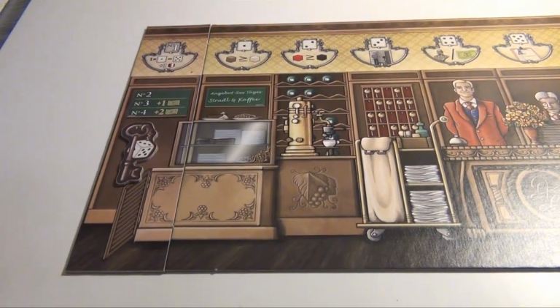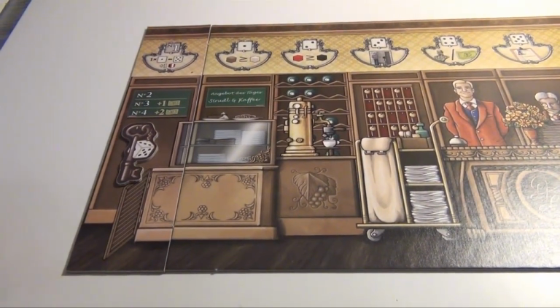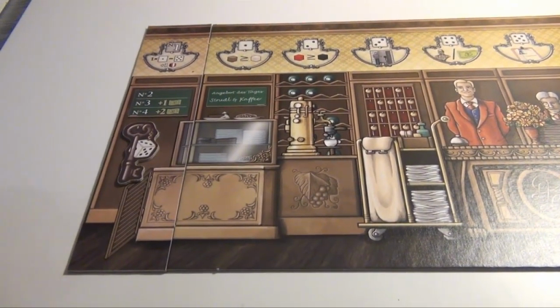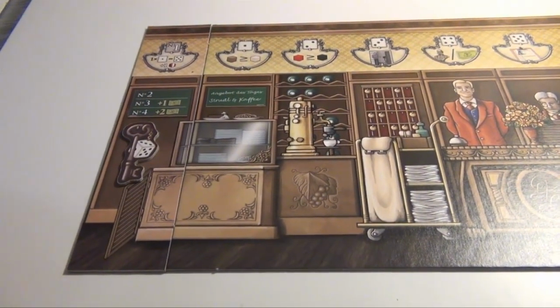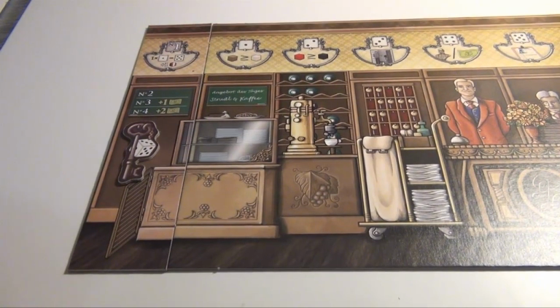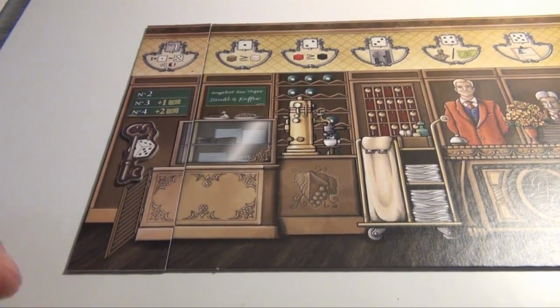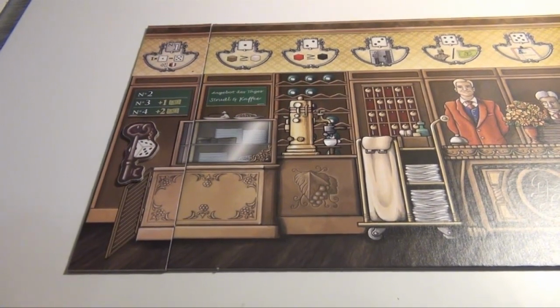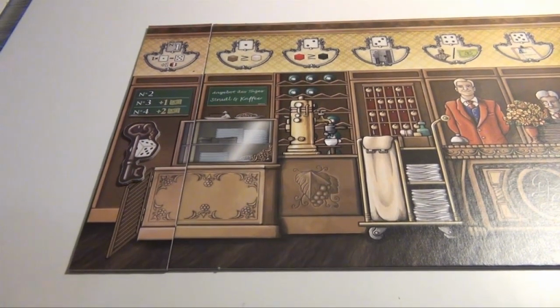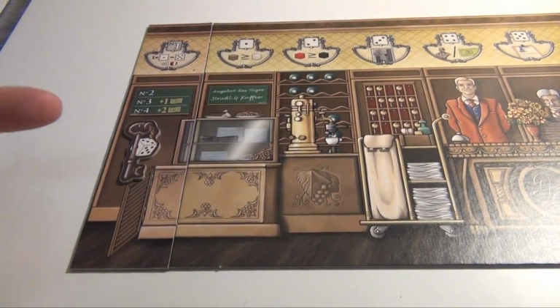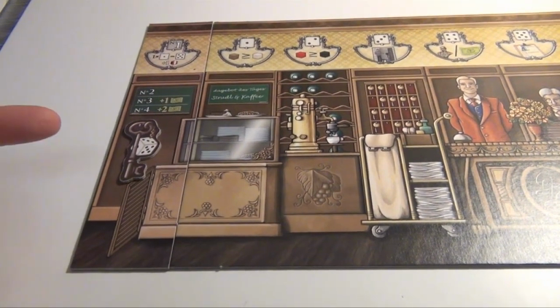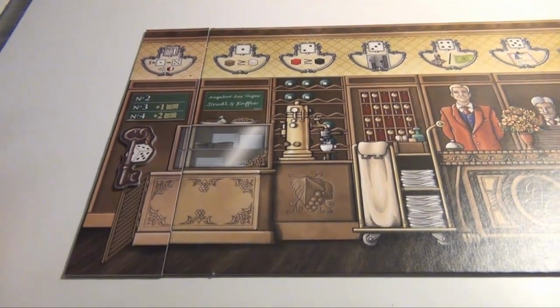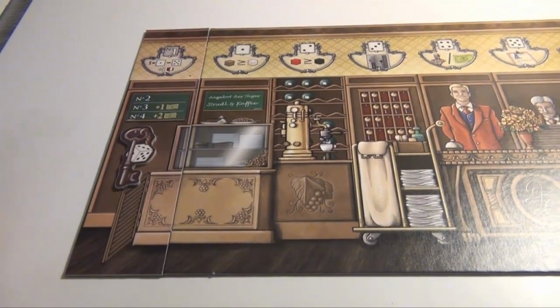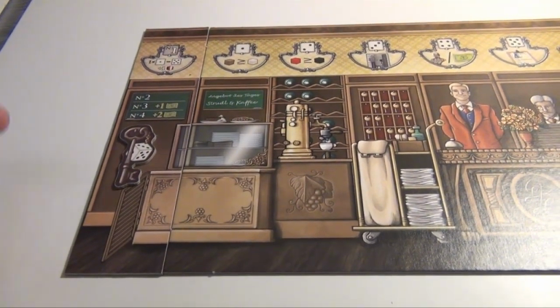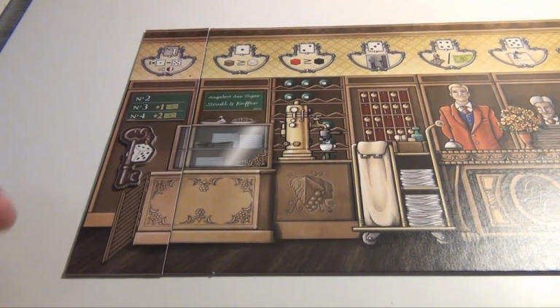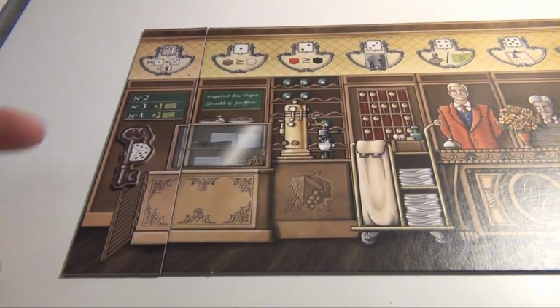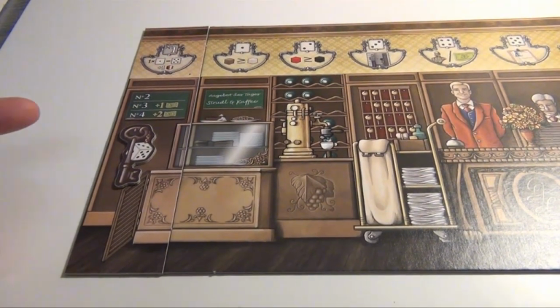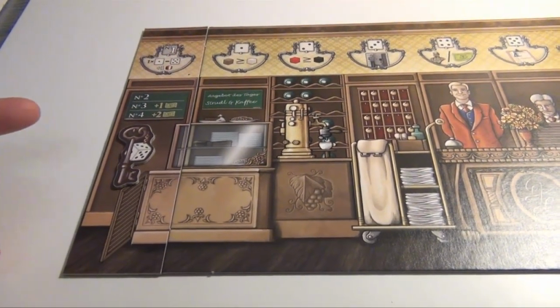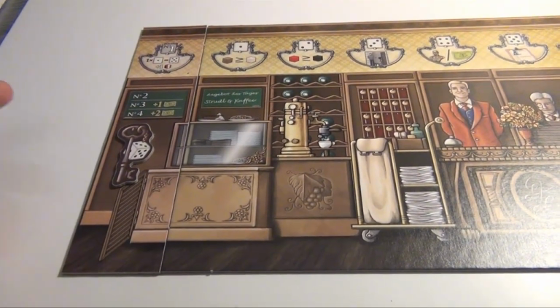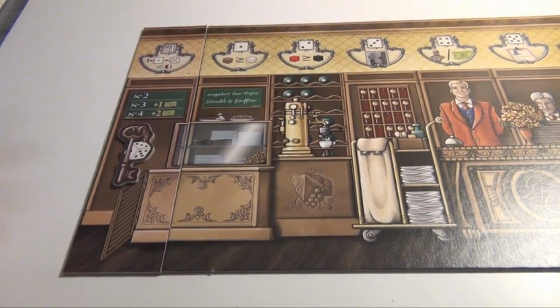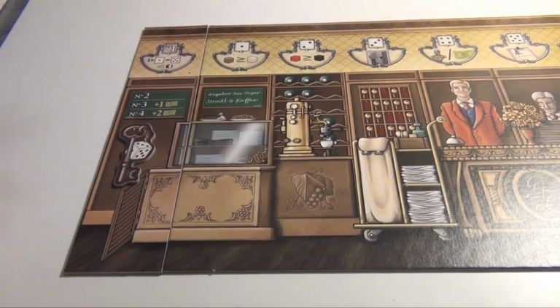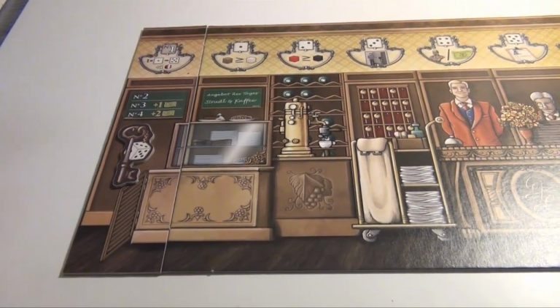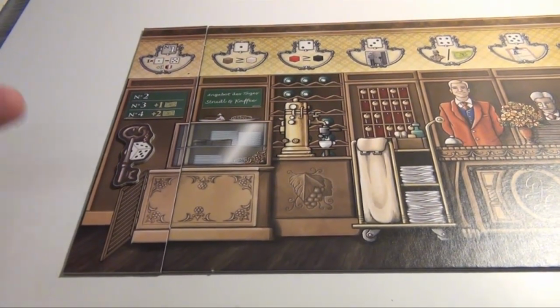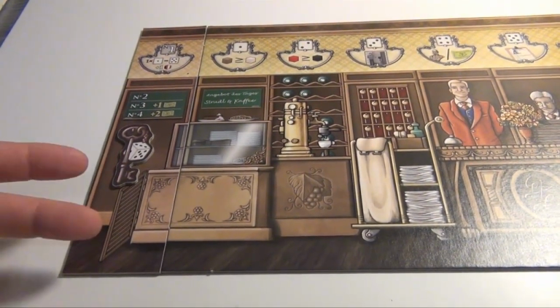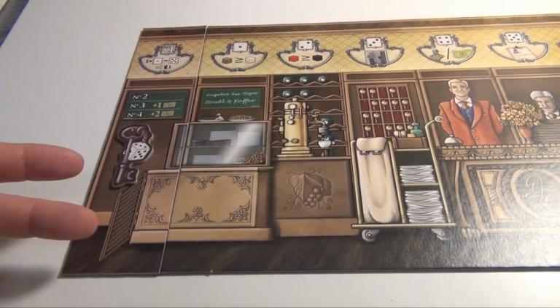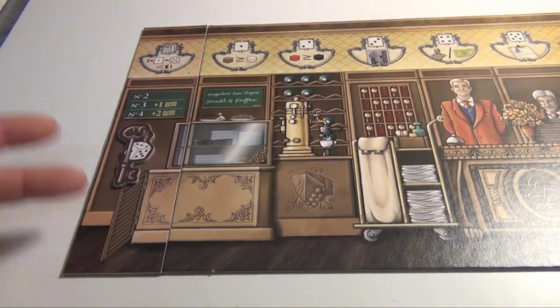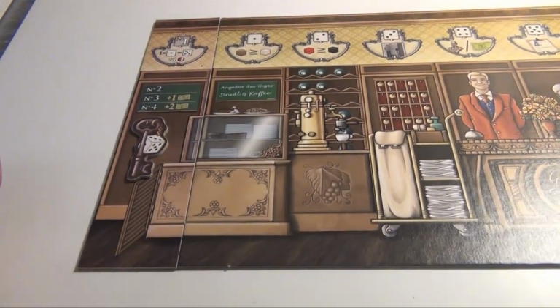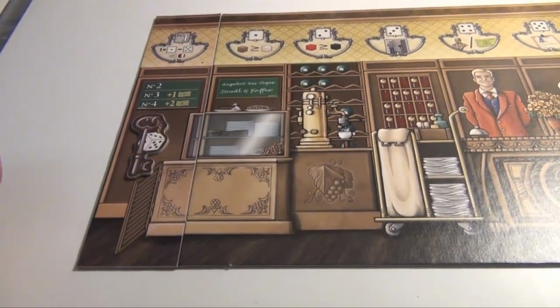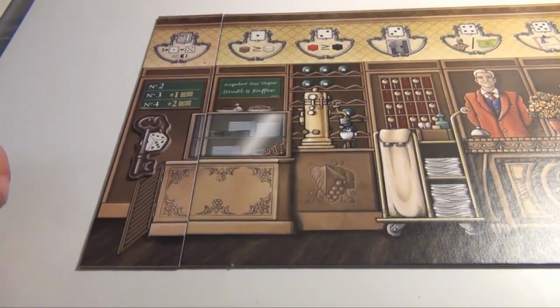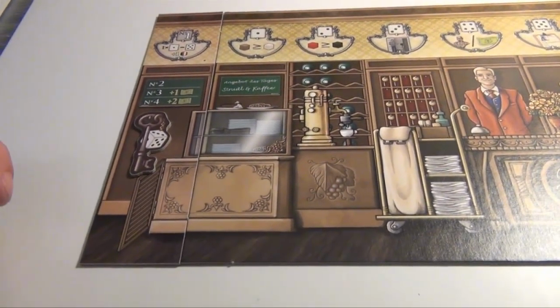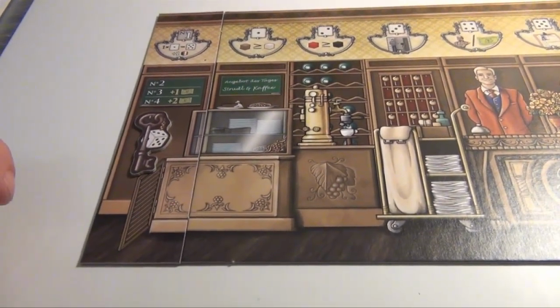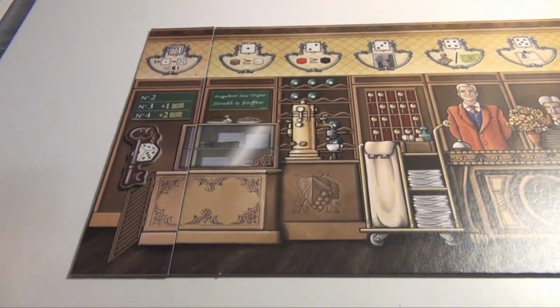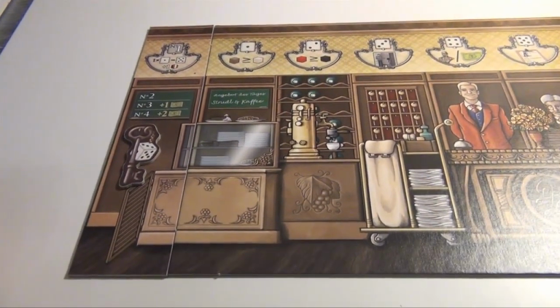But then the players receive different amounts of starting money. The start player receives only 9, the second player 10, the third player 11, and the fourth player 12.